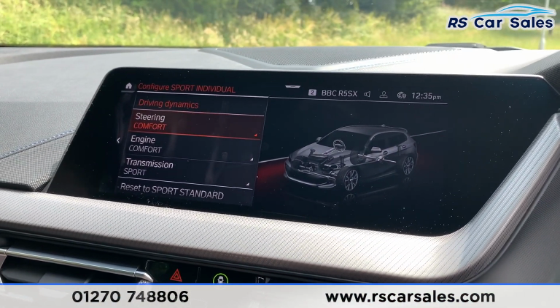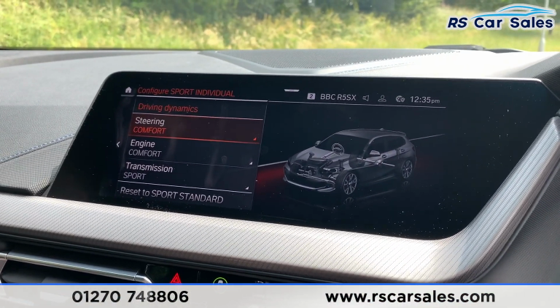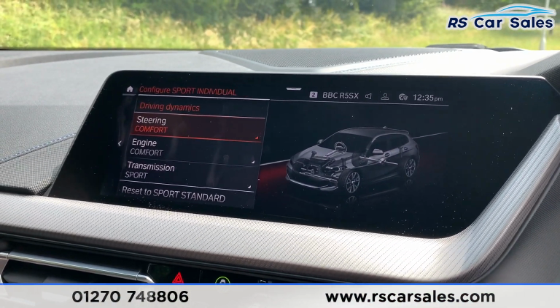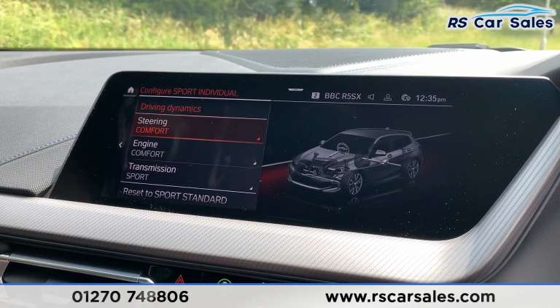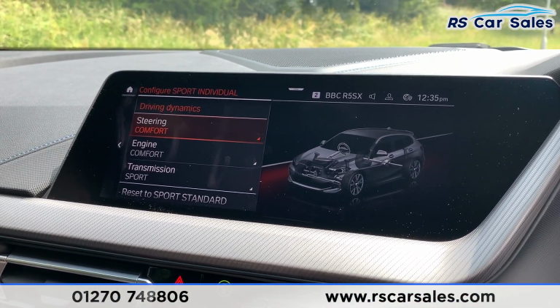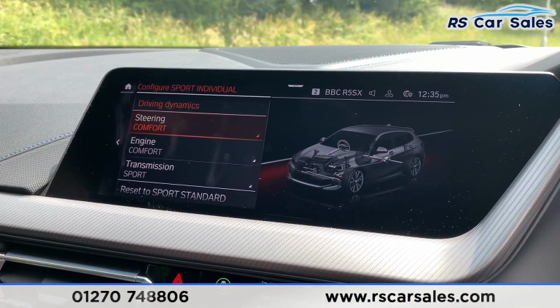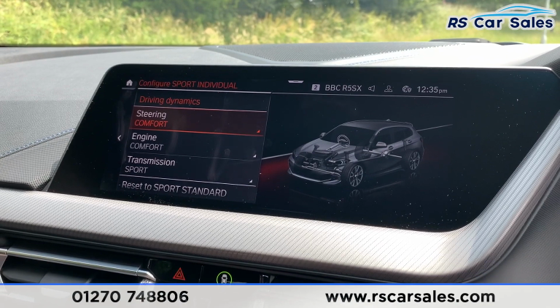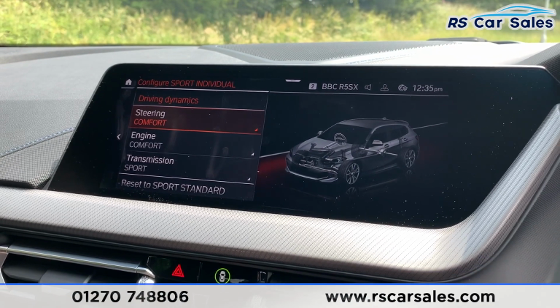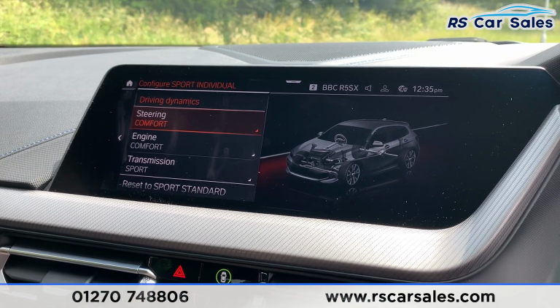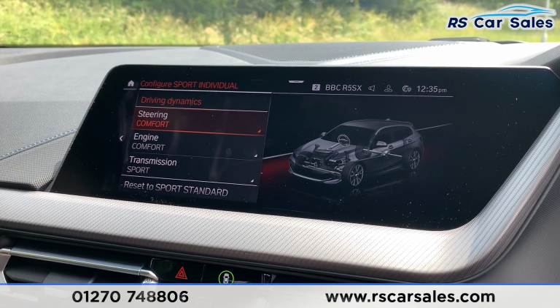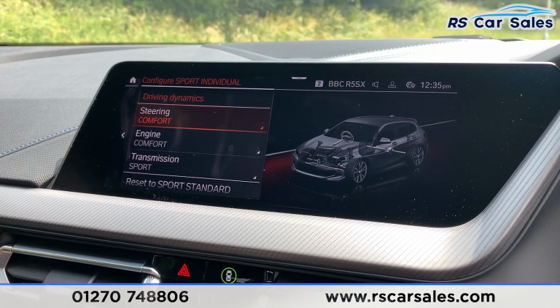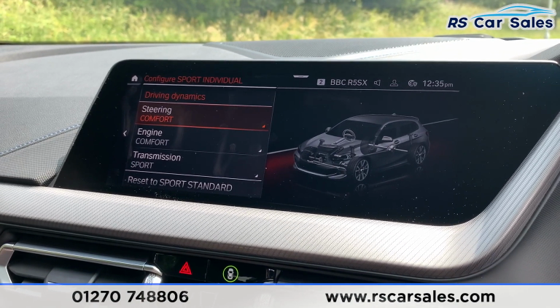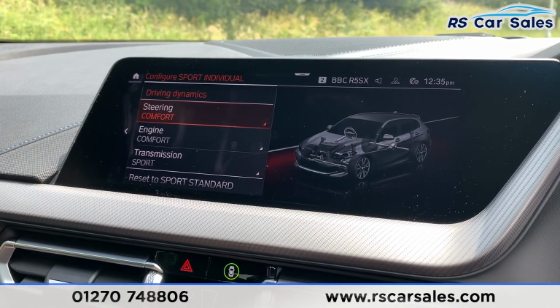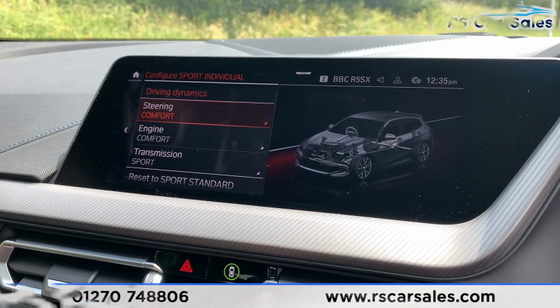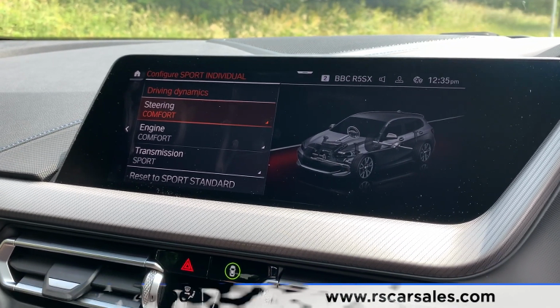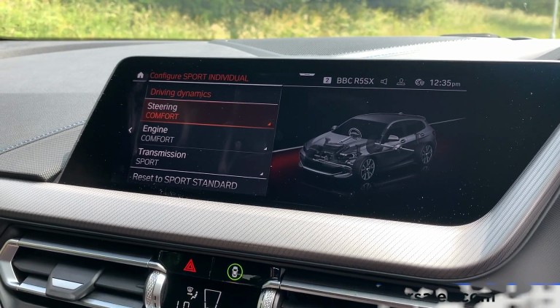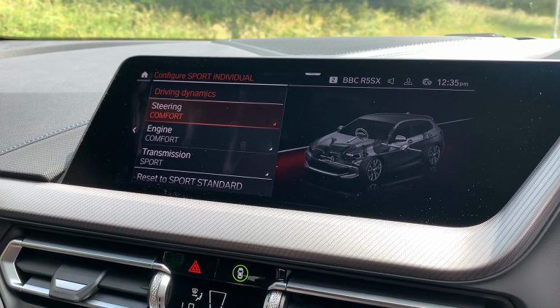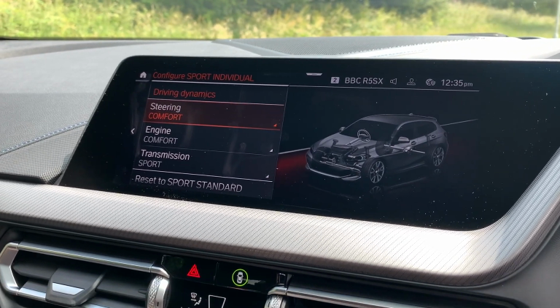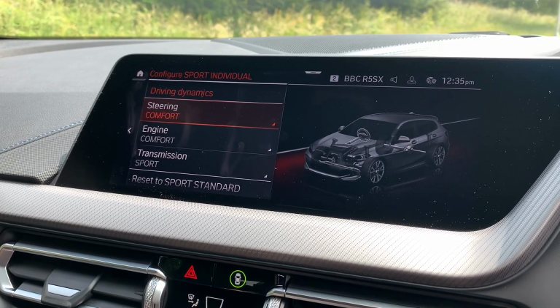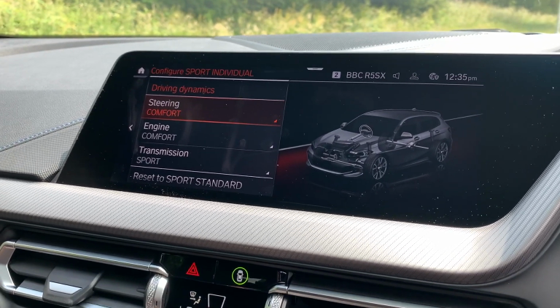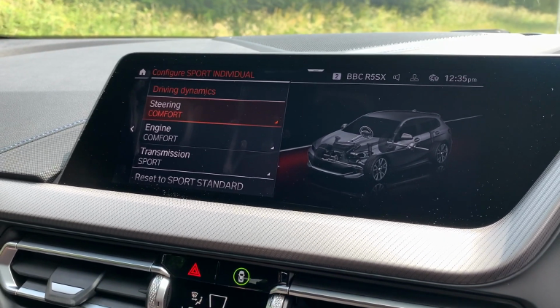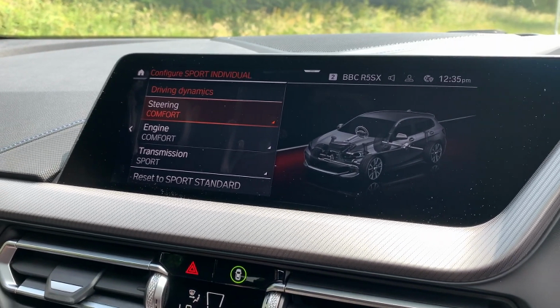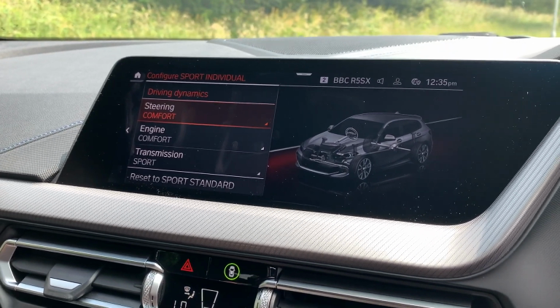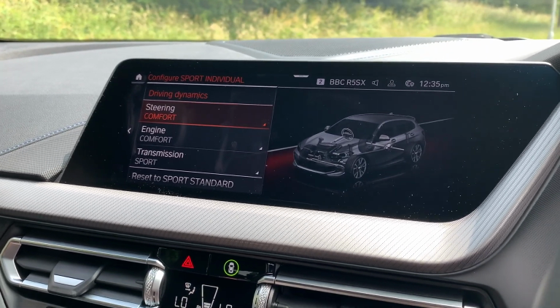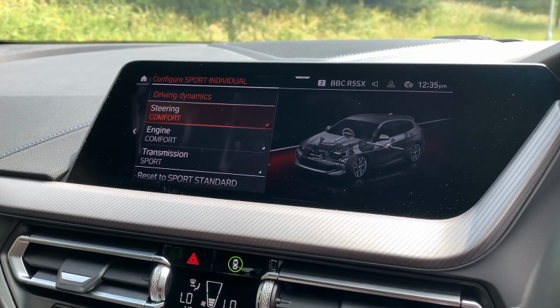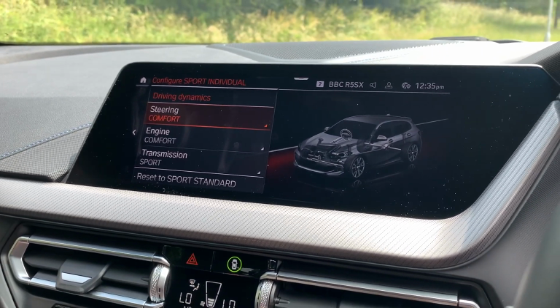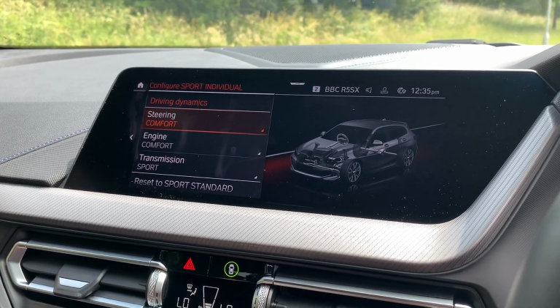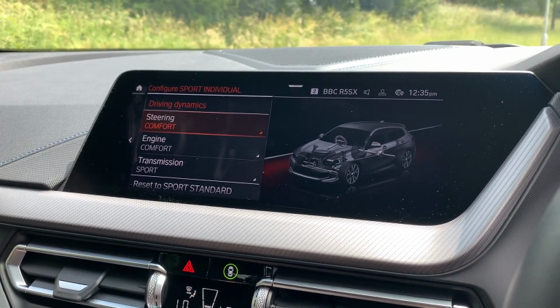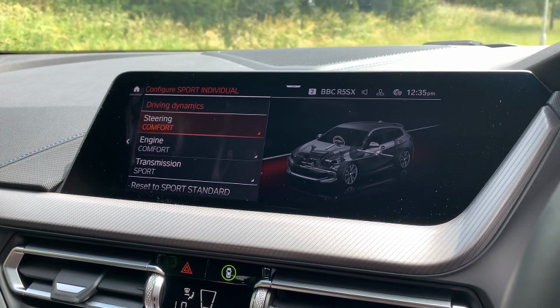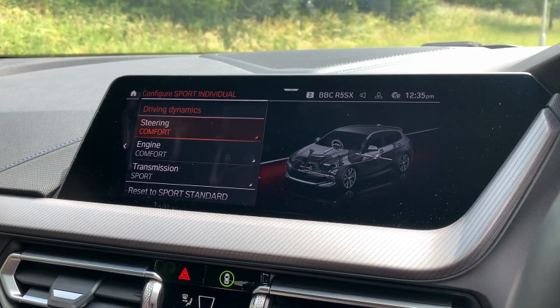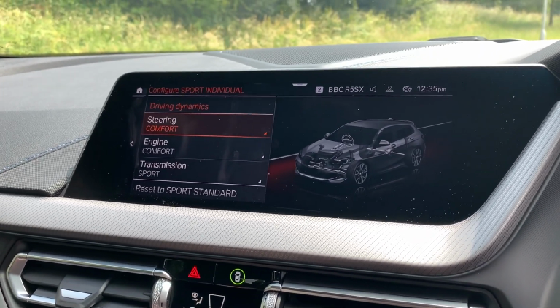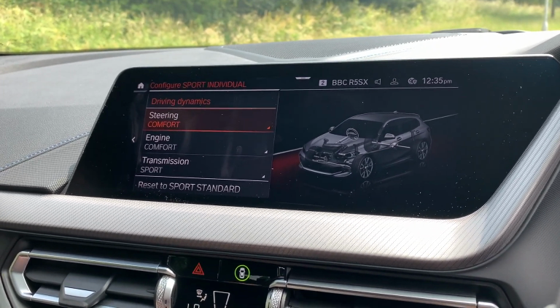This vehicle is available to take away today with free contactless nationwide next-day delivery. It comes with a fresh service and we do offer competitive low finance. Thank you very much for watching.